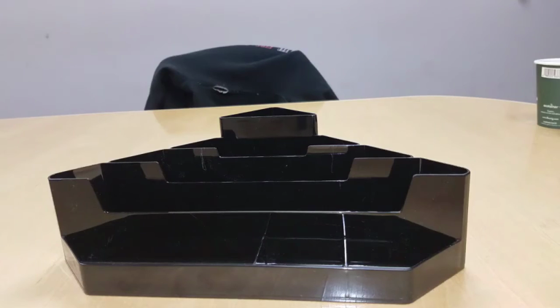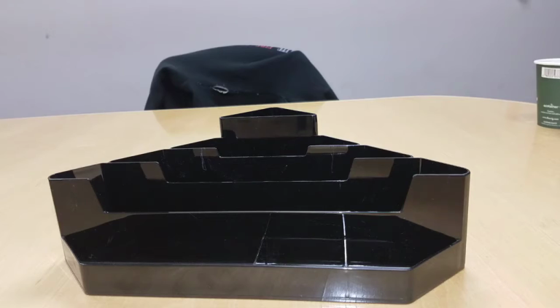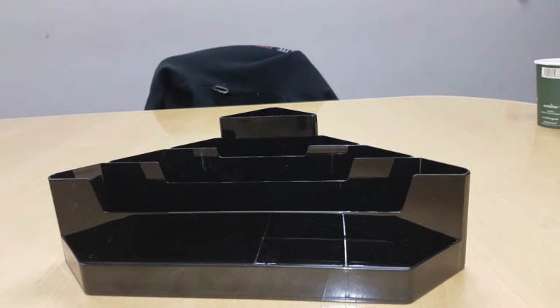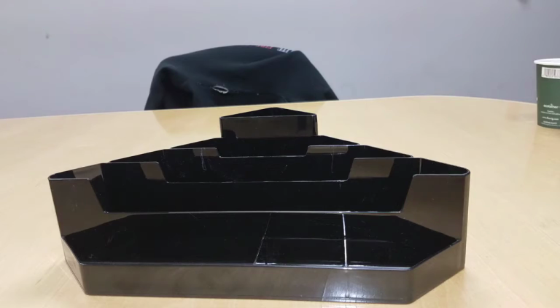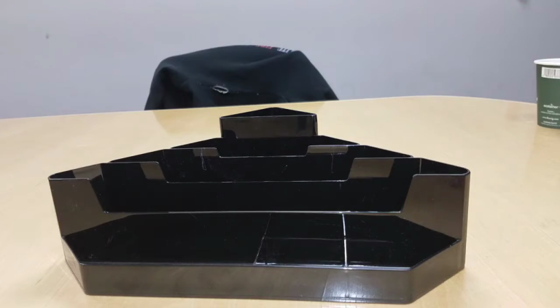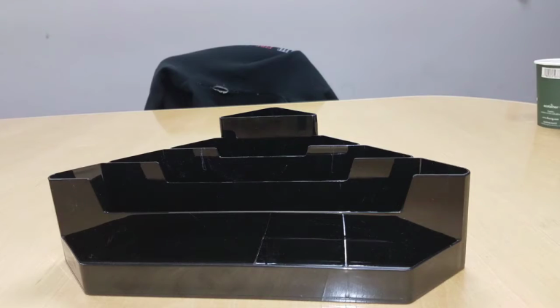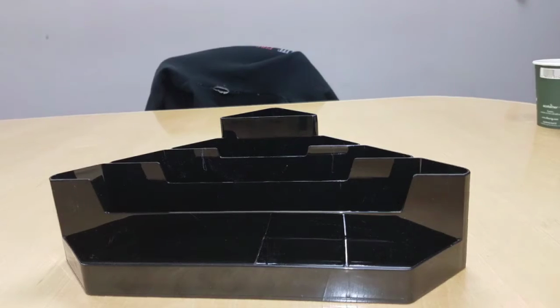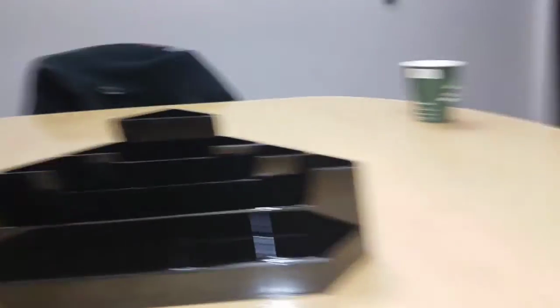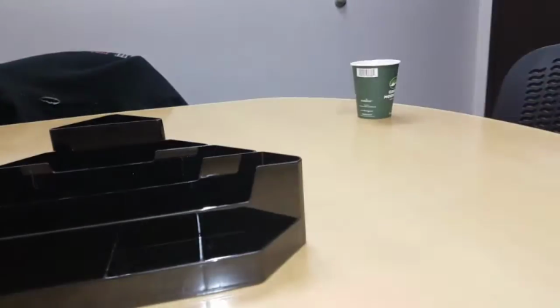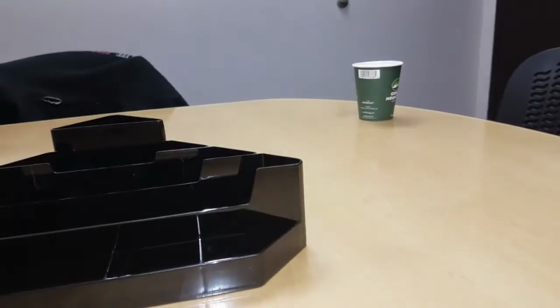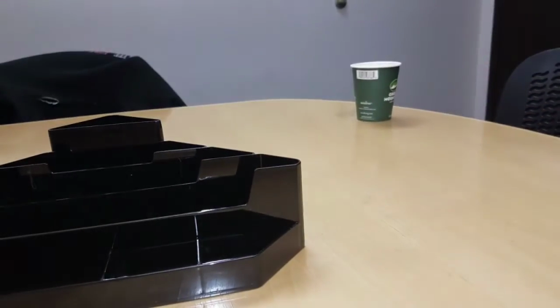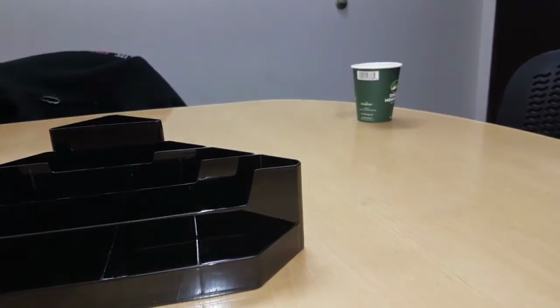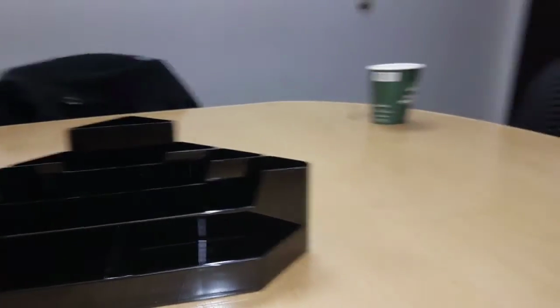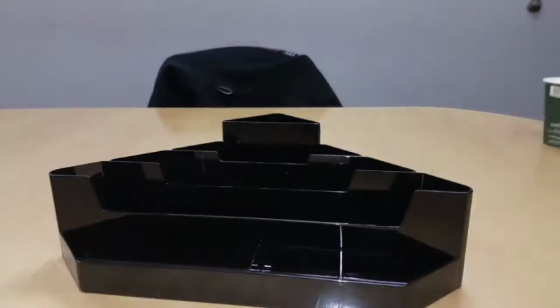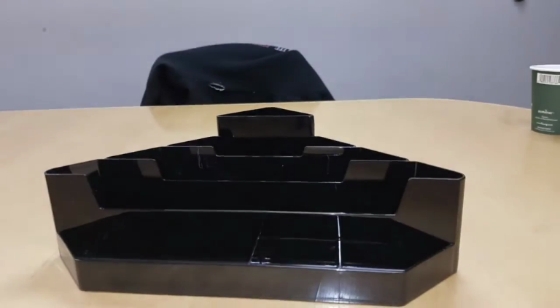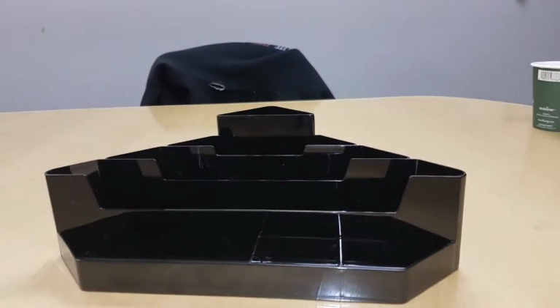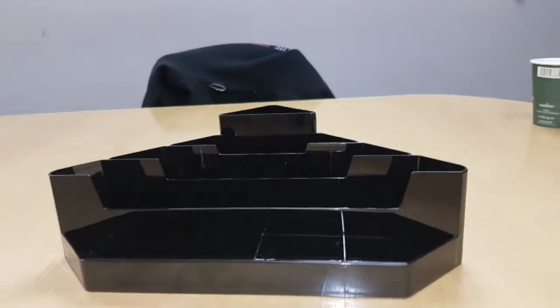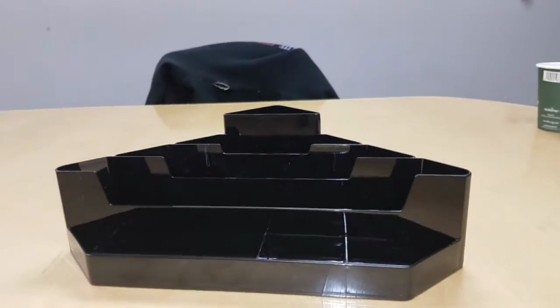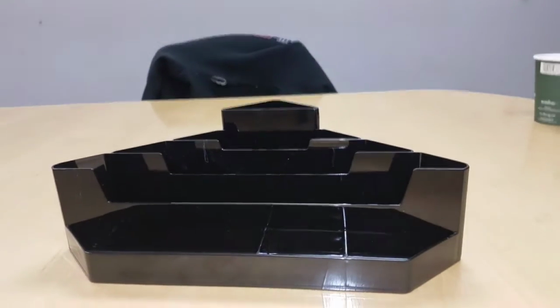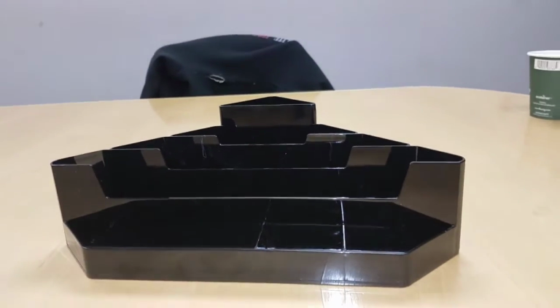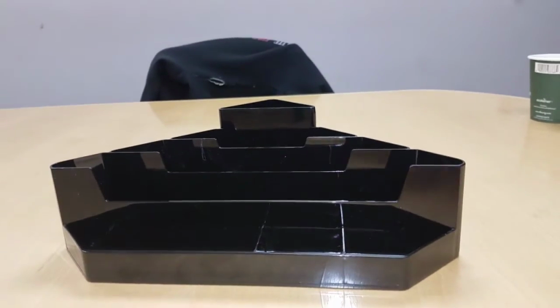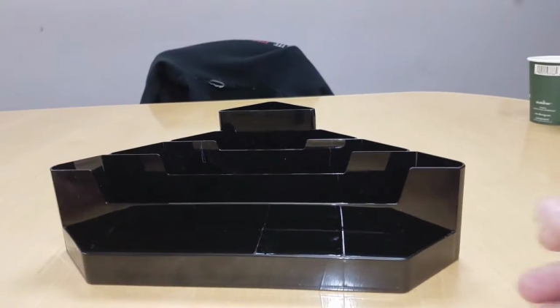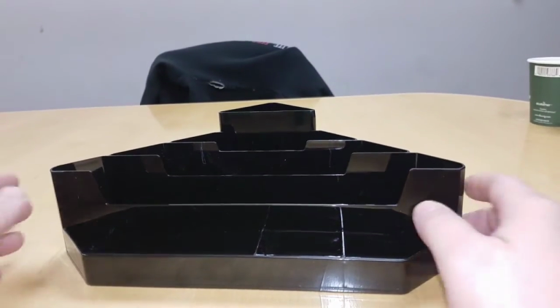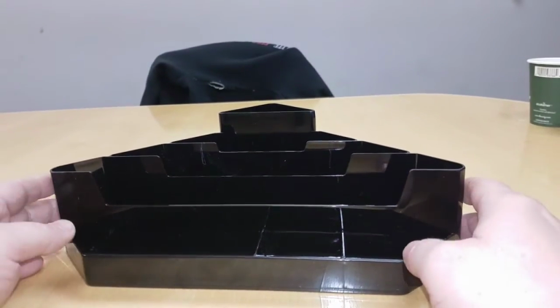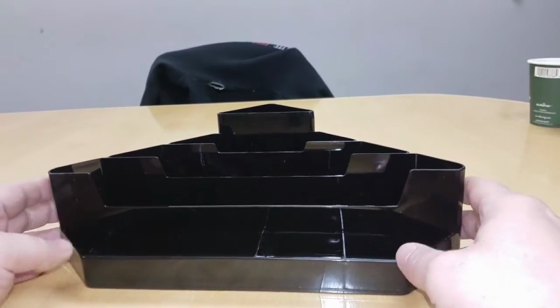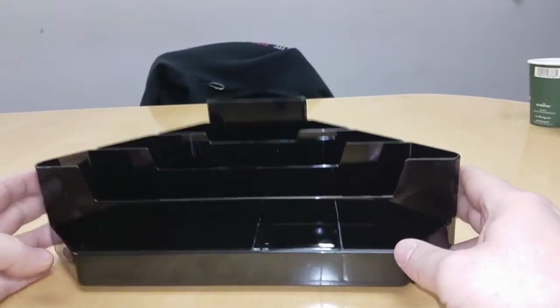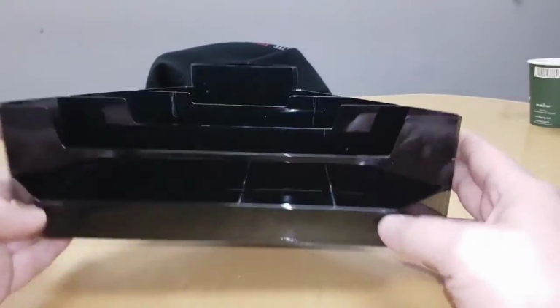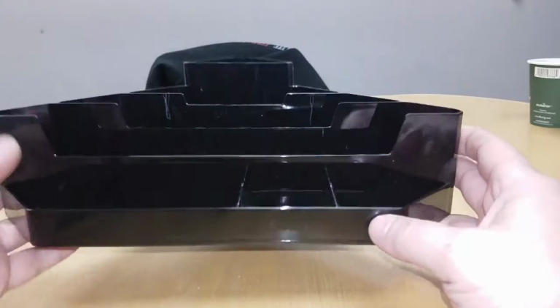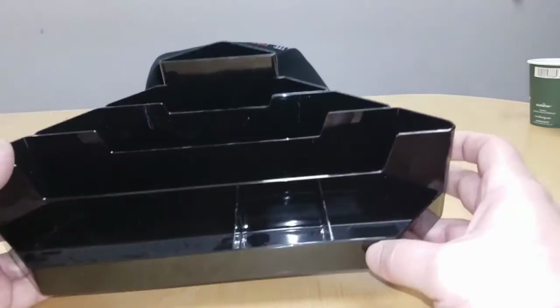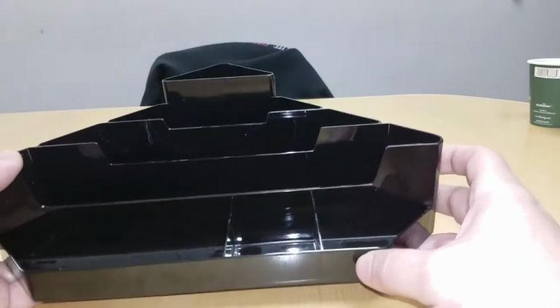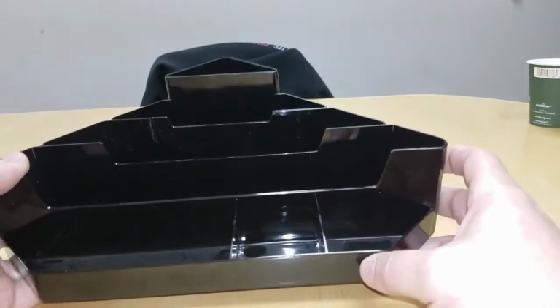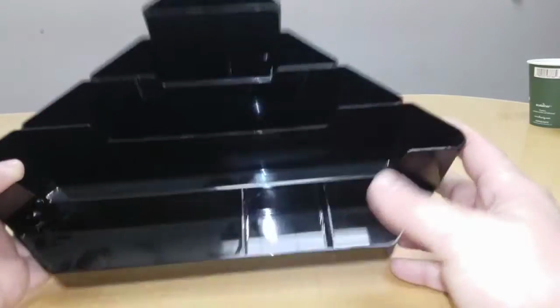So here it is. My third cup of coffee — just kidding. This is the EDC organizer tray I was talking about.